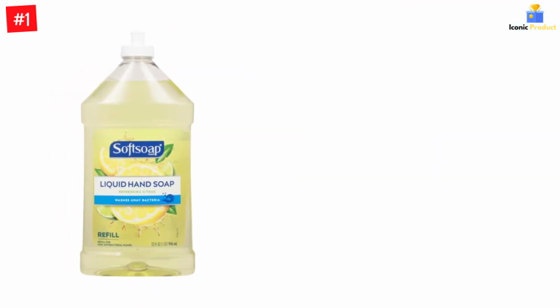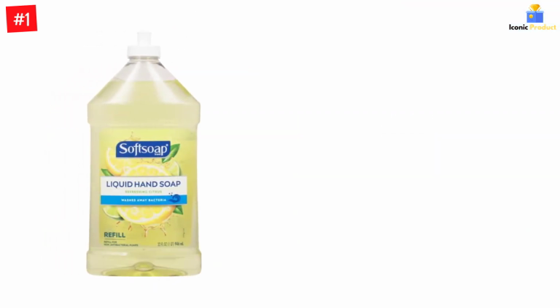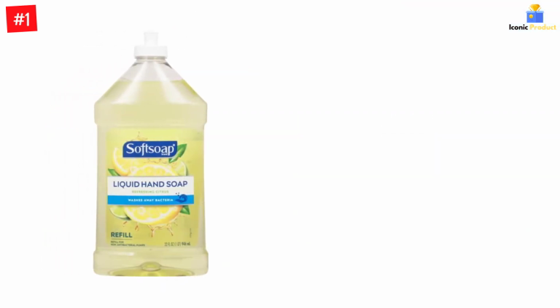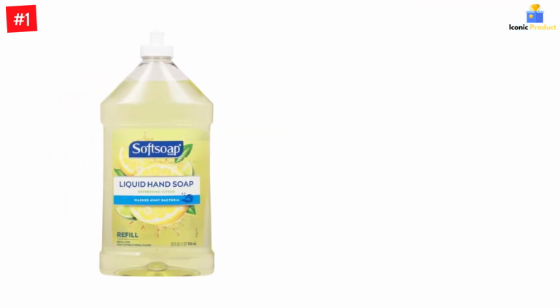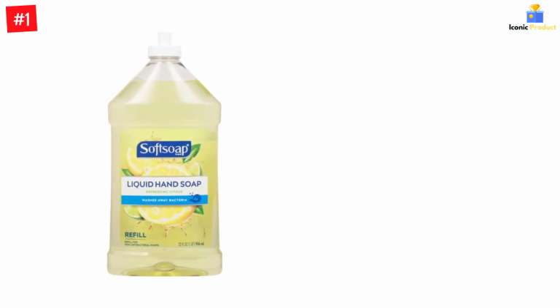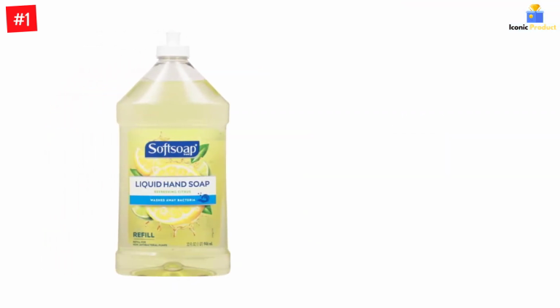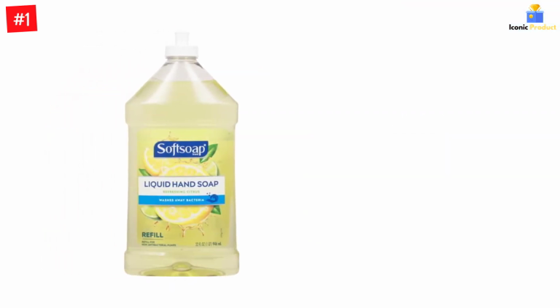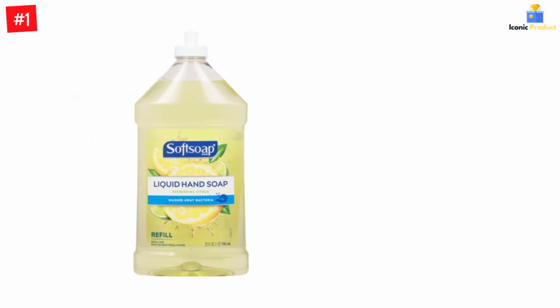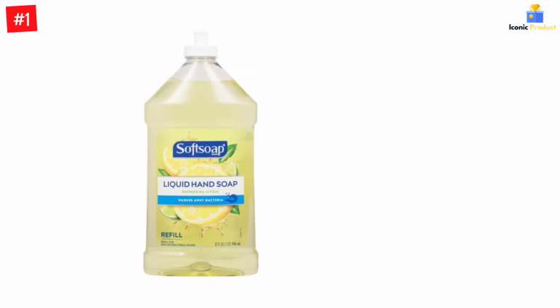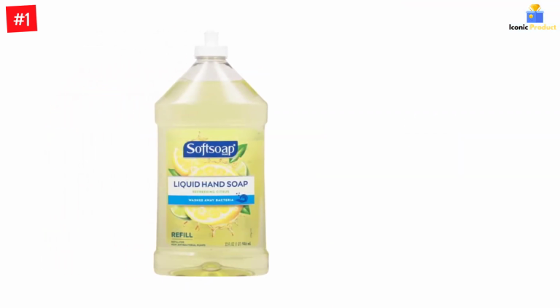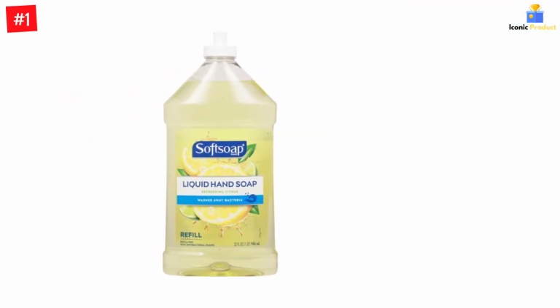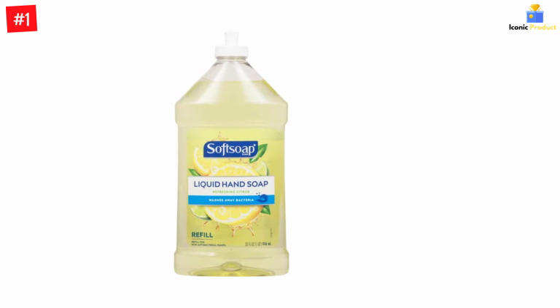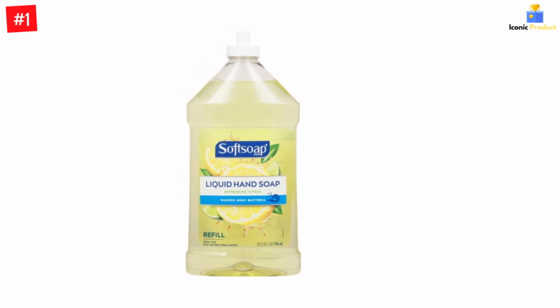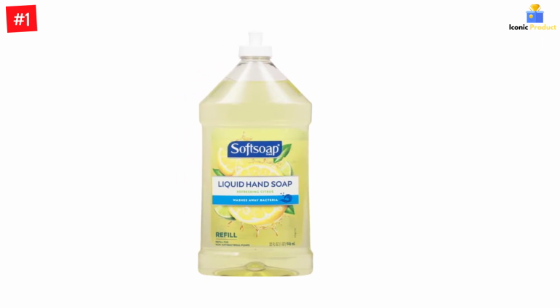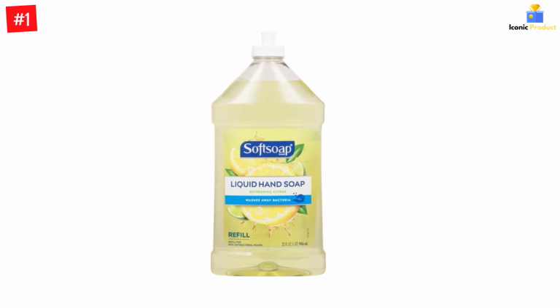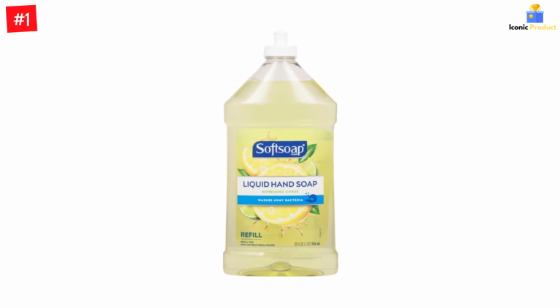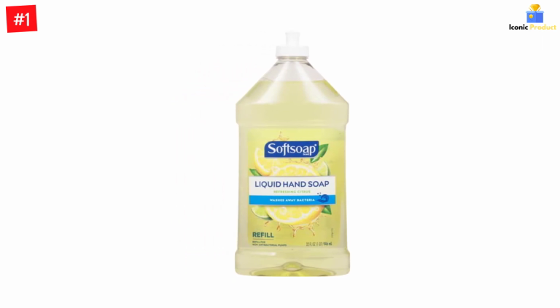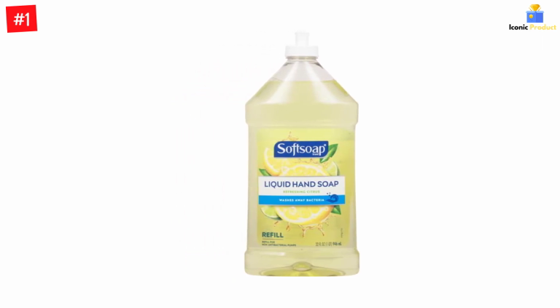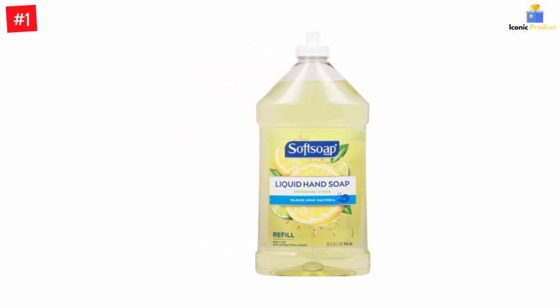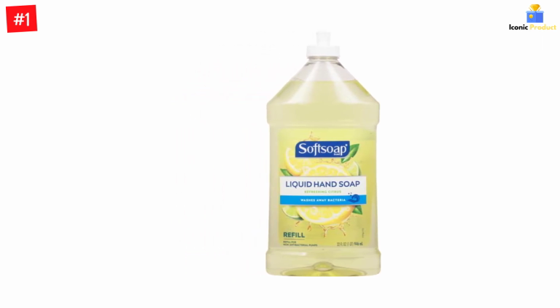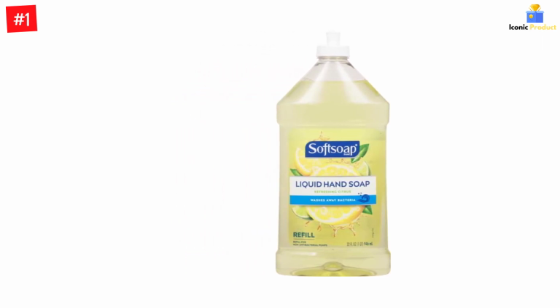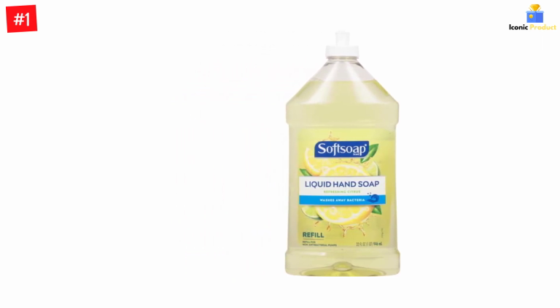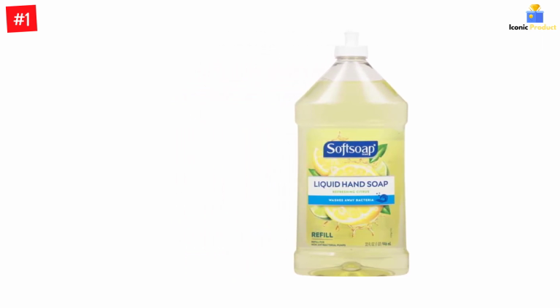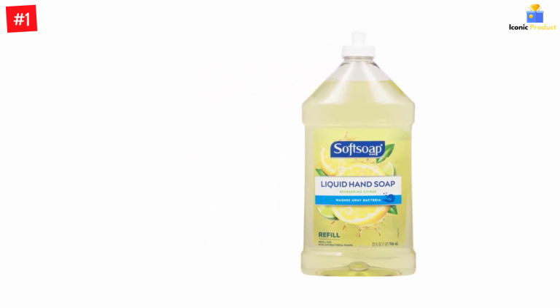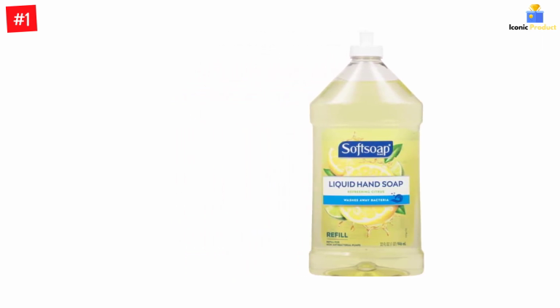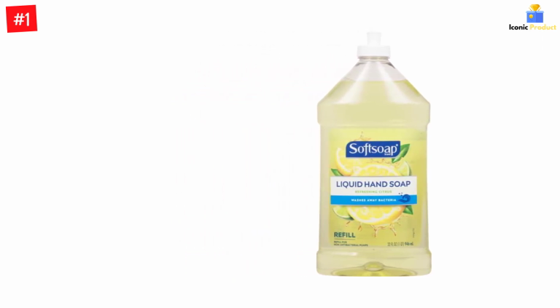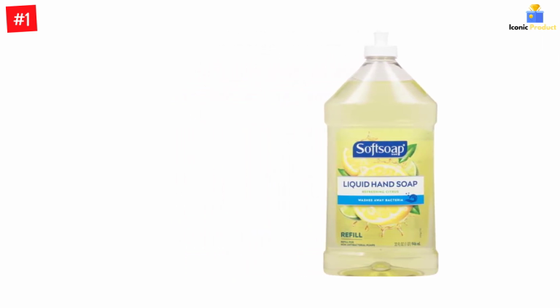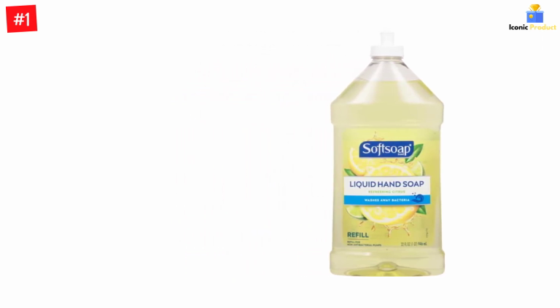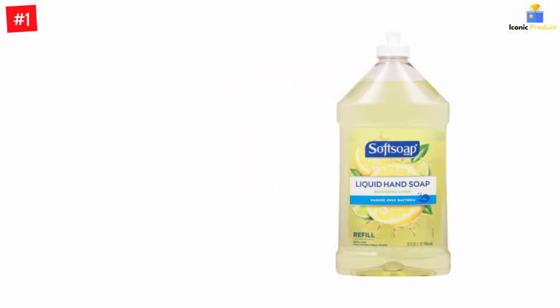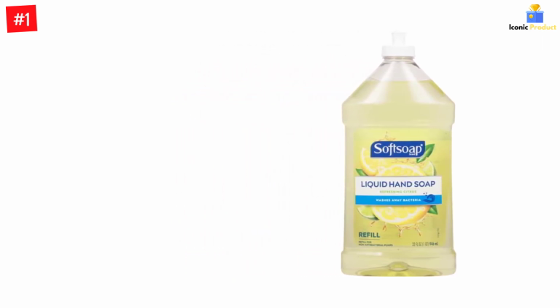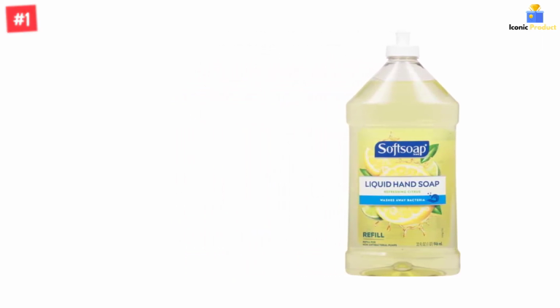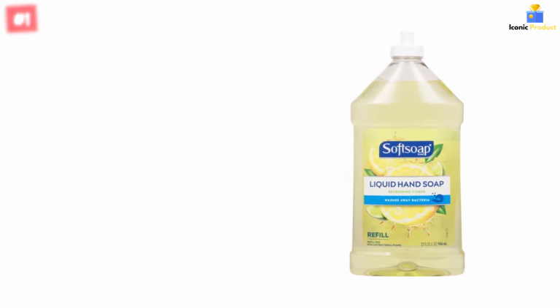Refreshing, scented citrus and lemon hand soap for your kitchen that helps to clean off food smells and cleaning residue from your hands.